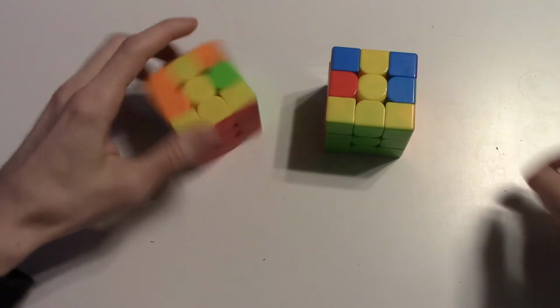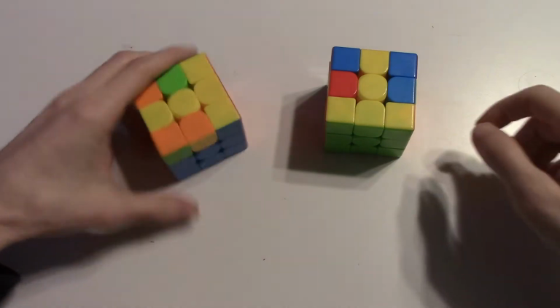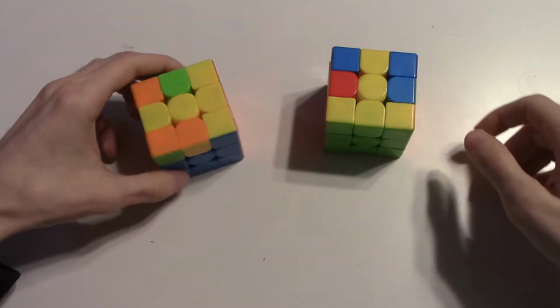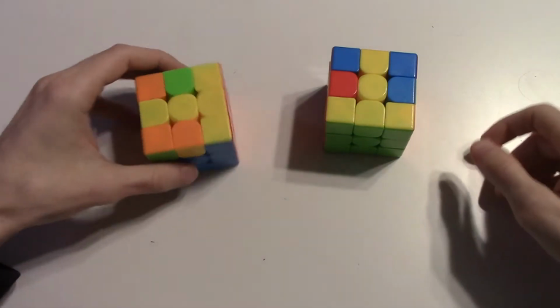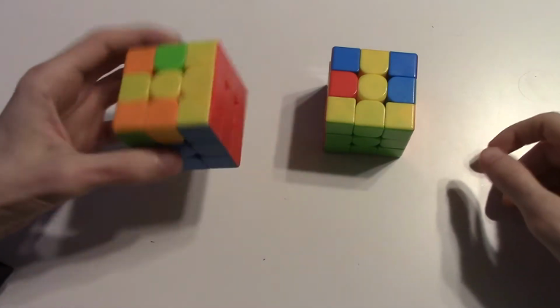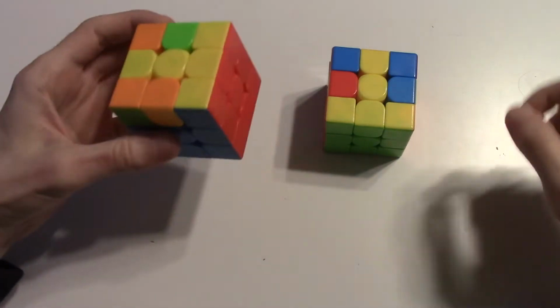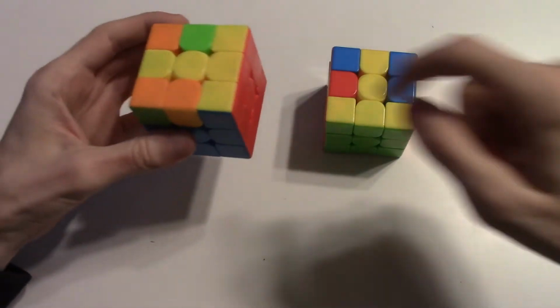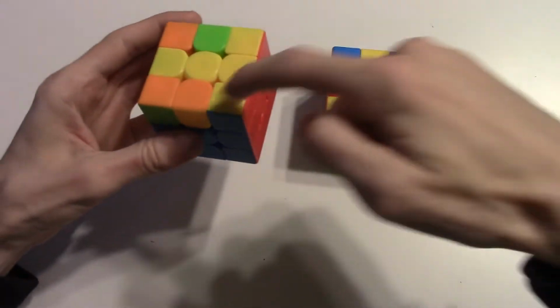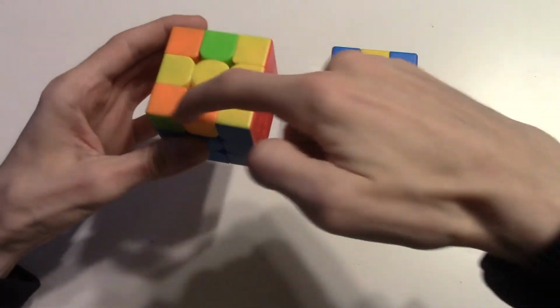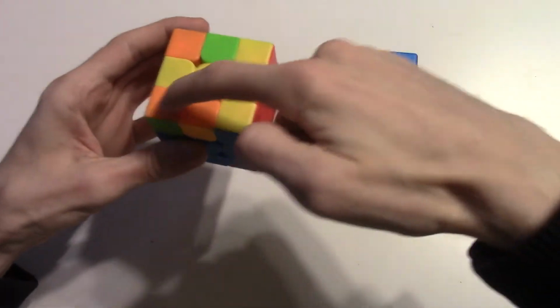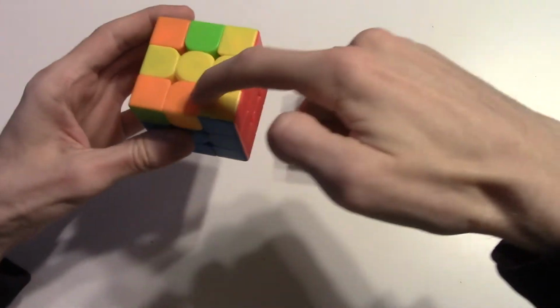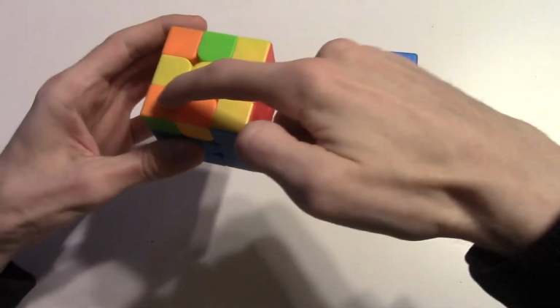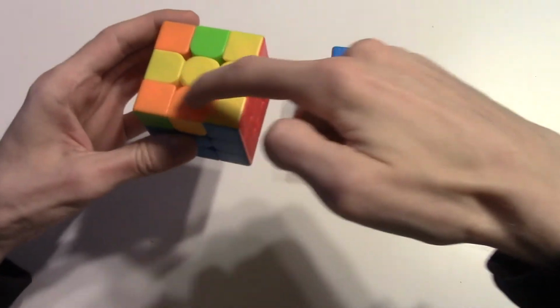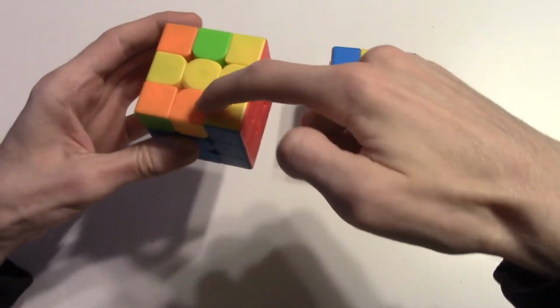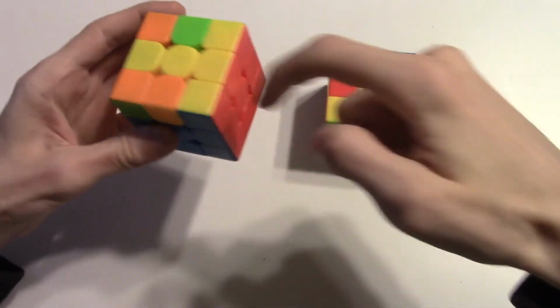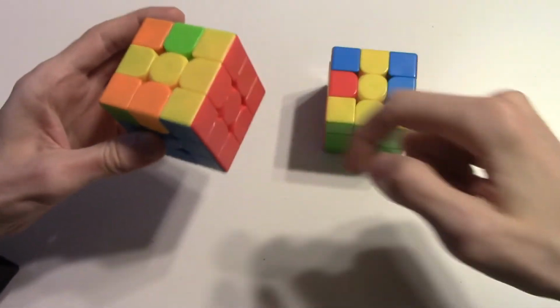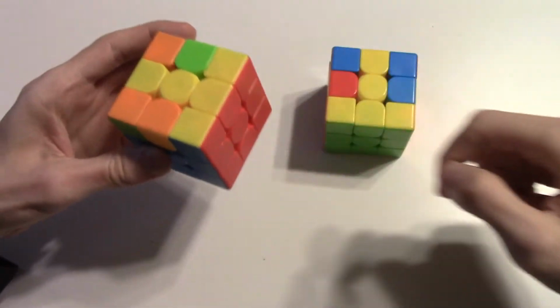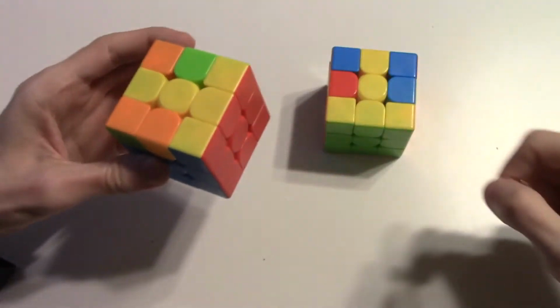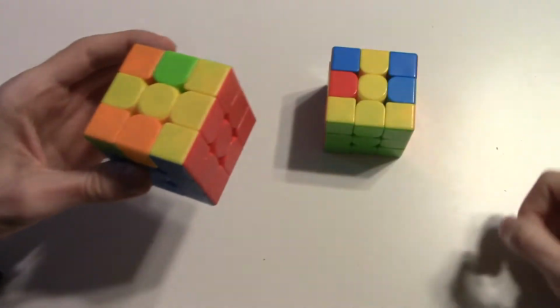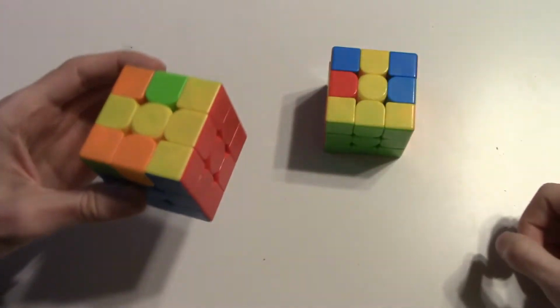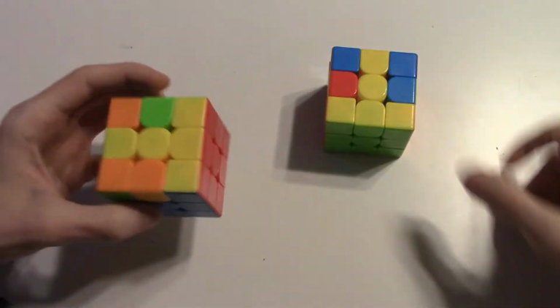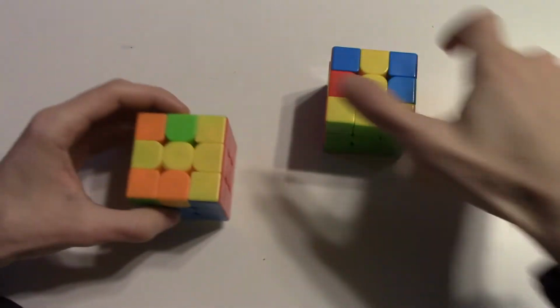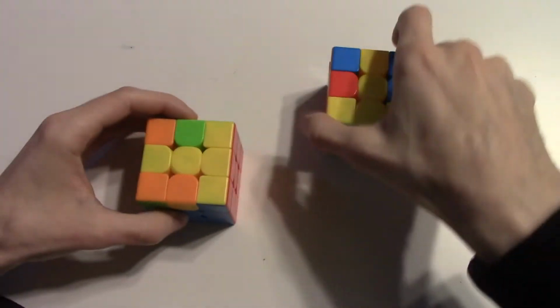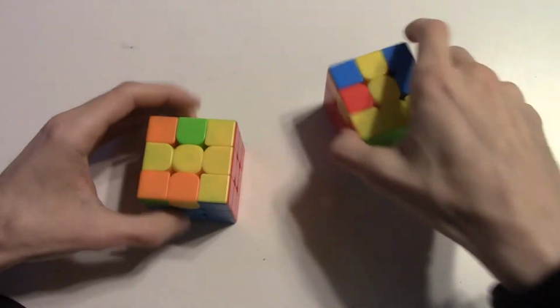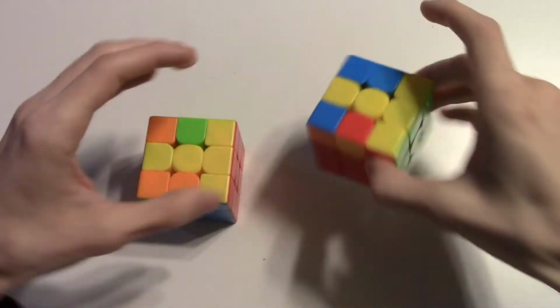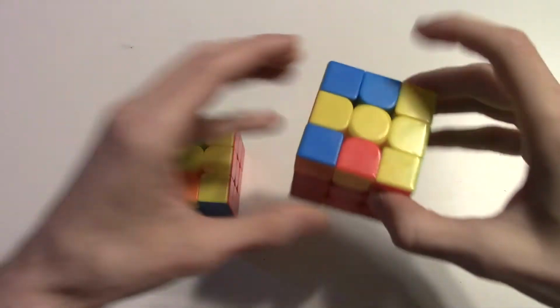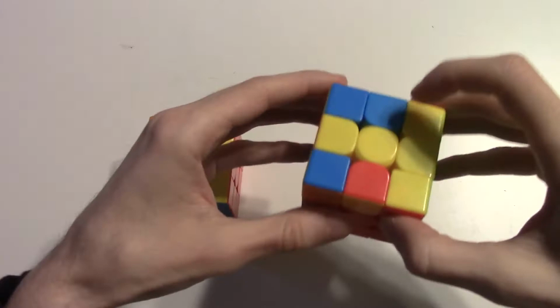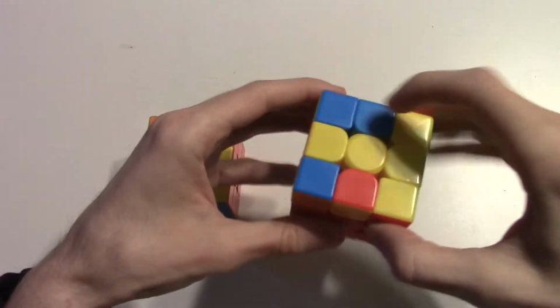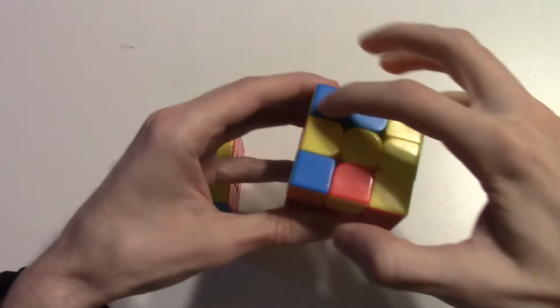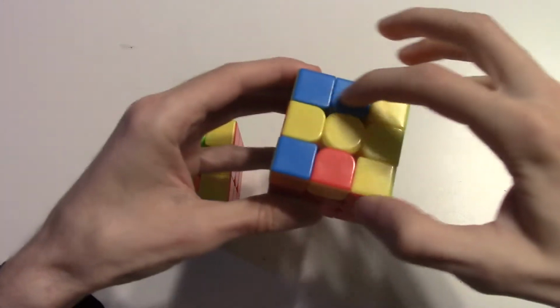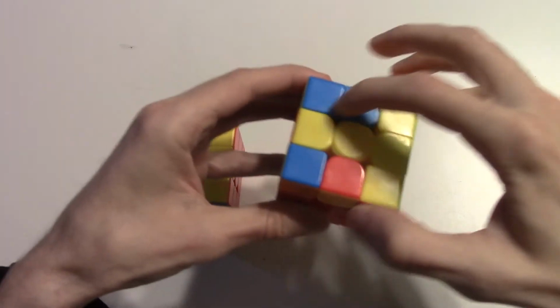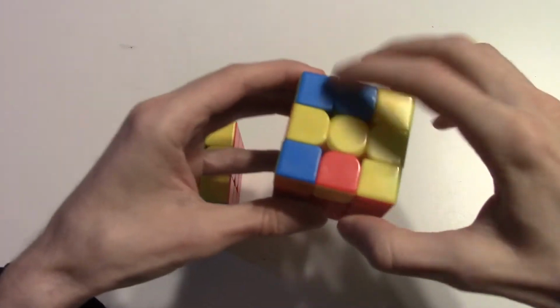The other two corners are going to be the same color. This case here has a block in the front if you hold it from this angle, and then the other case has a block in the back.